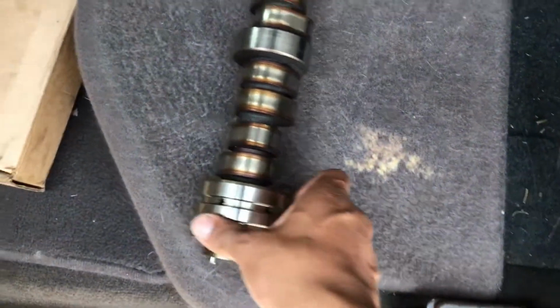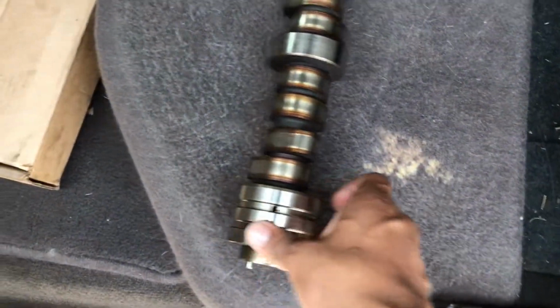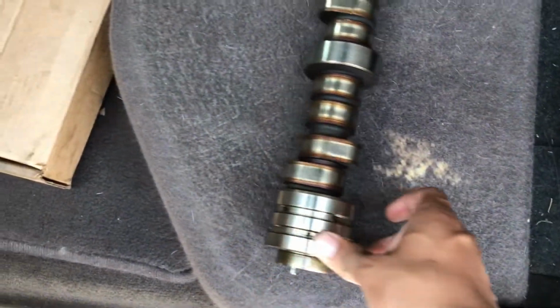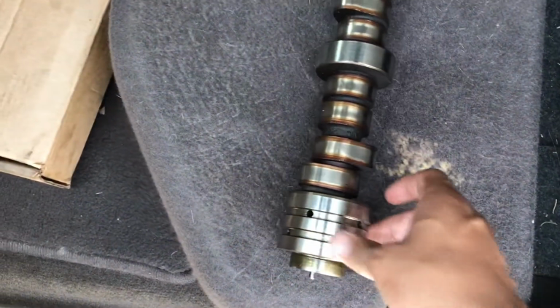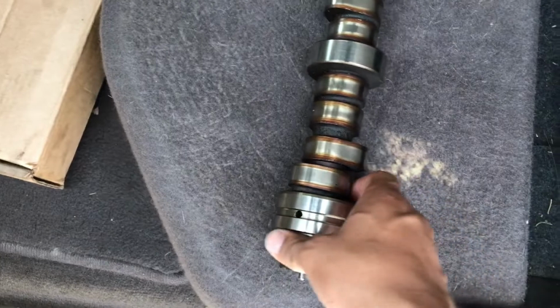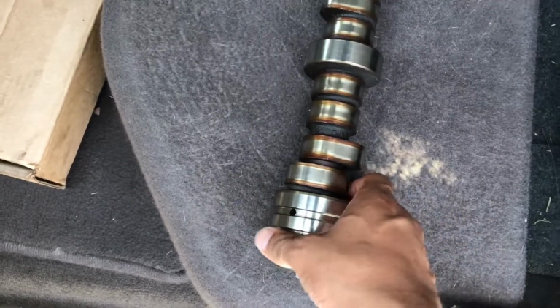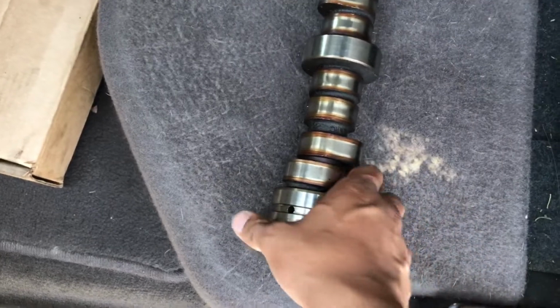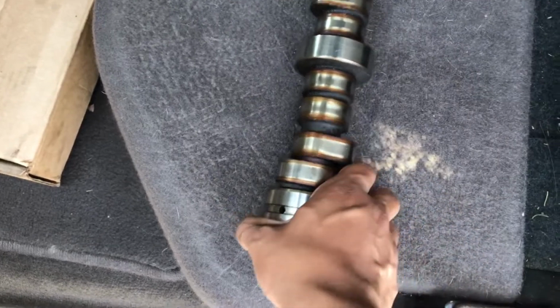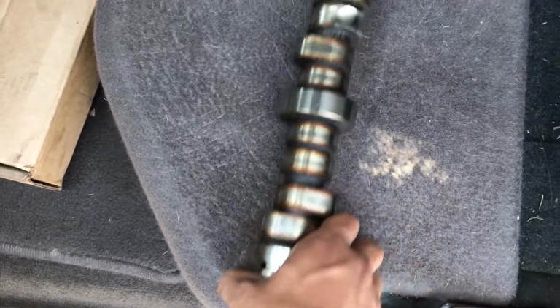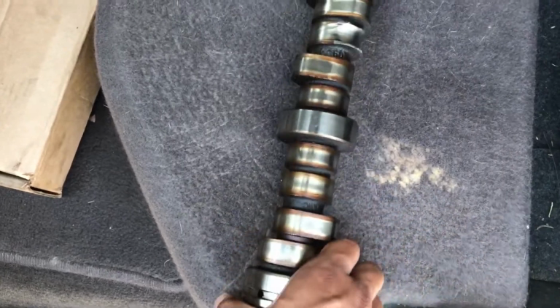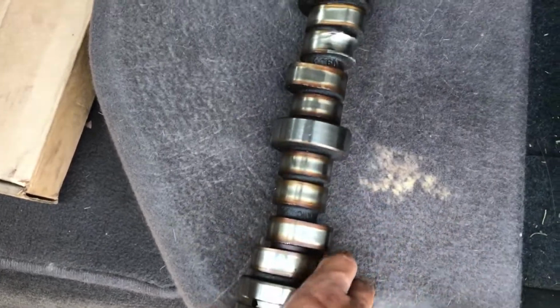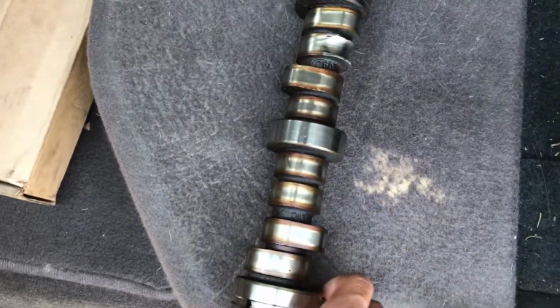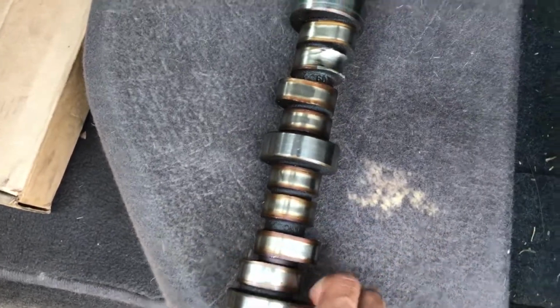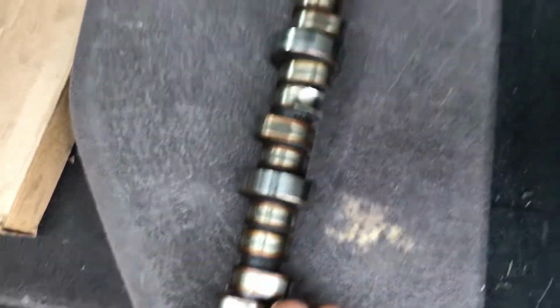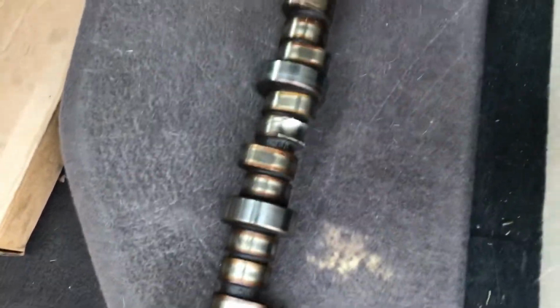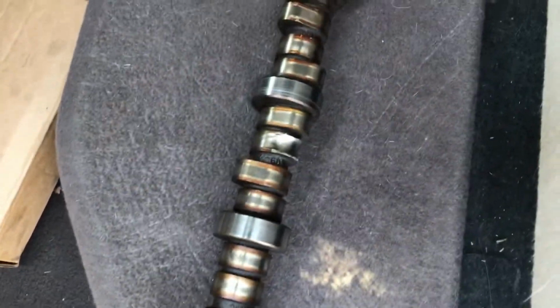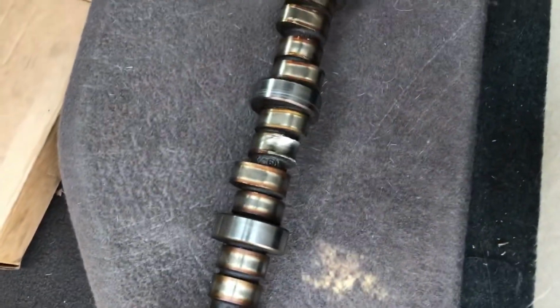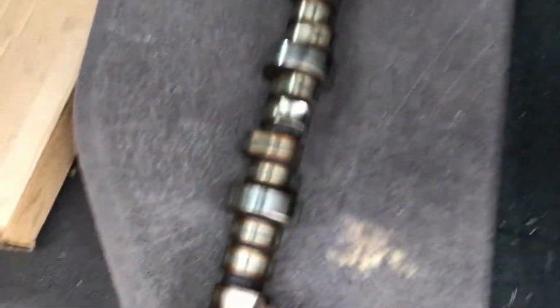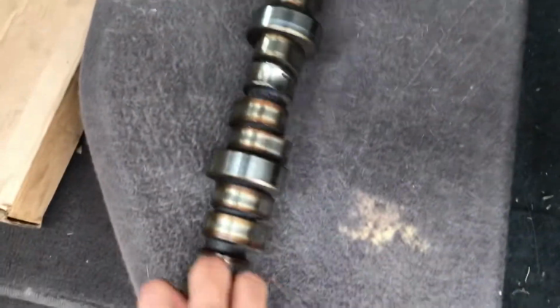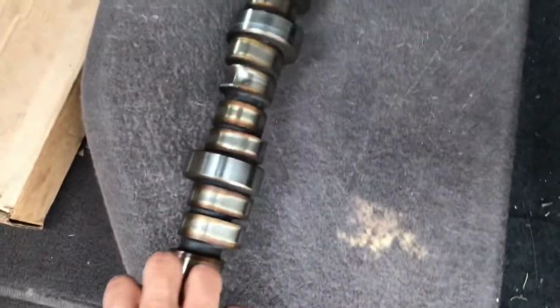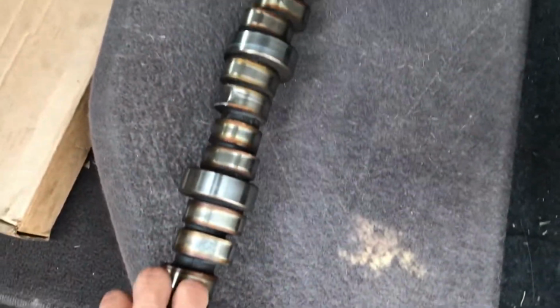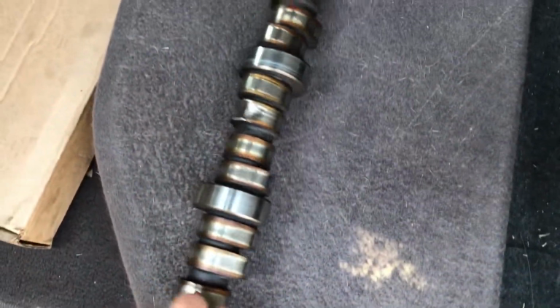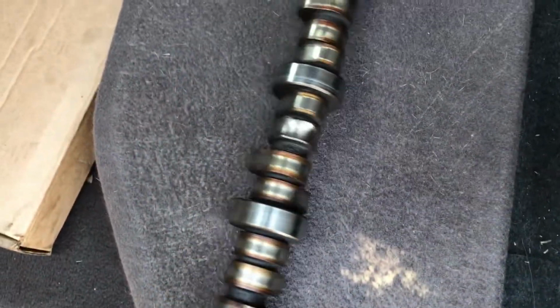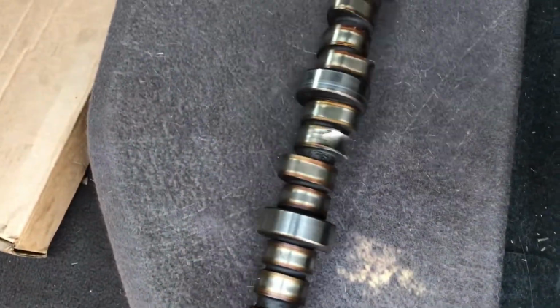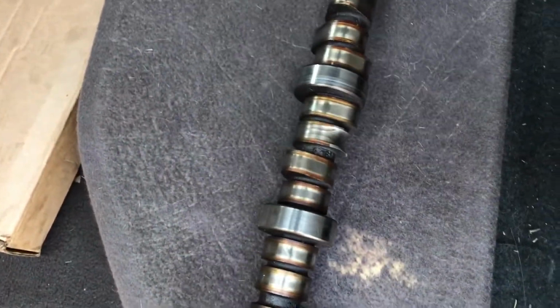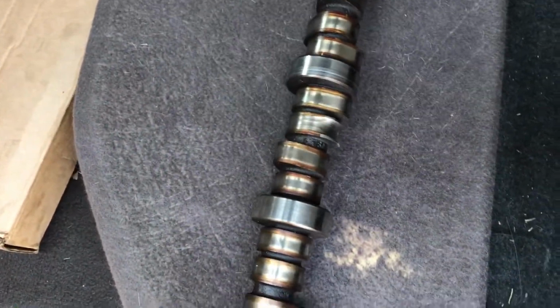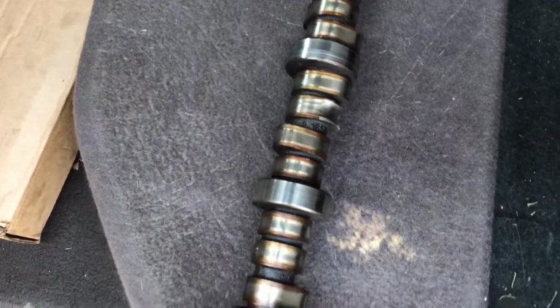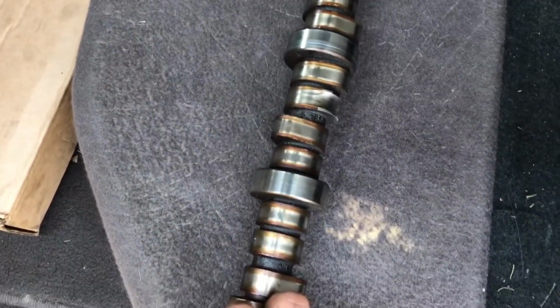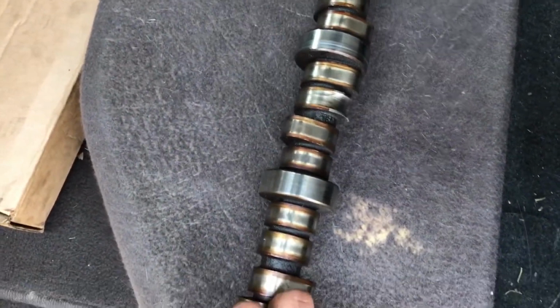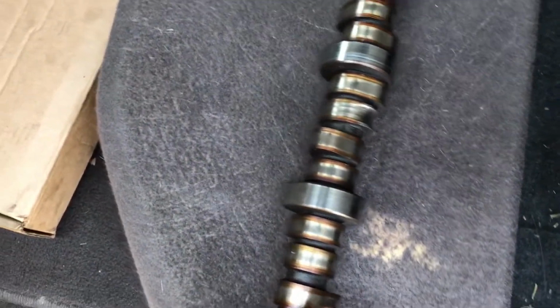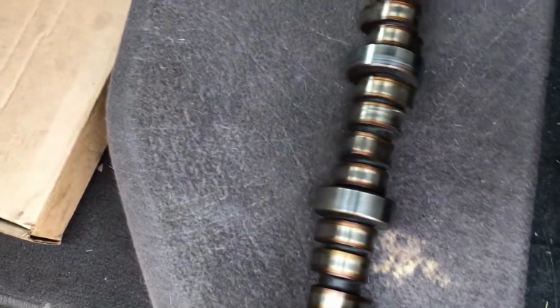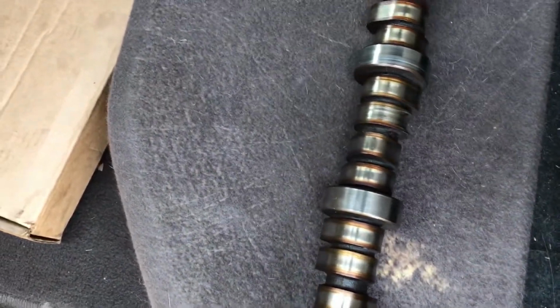If you guys think you have a lifter cam failure, let me know and I'll let you know if you do. You don't have to take your valve cover — most people do, but I just took an educated guess.